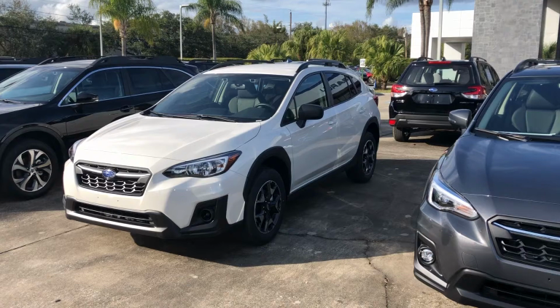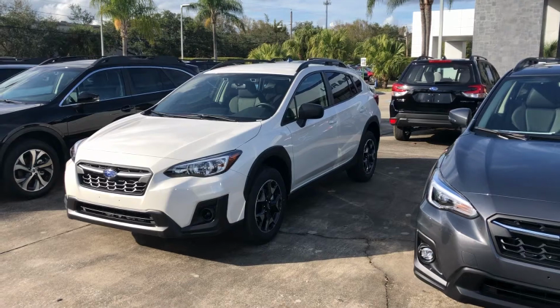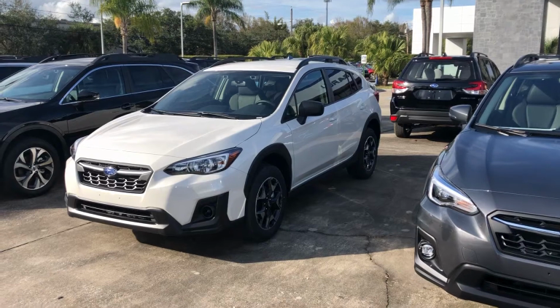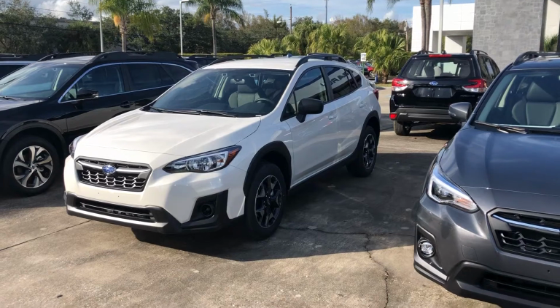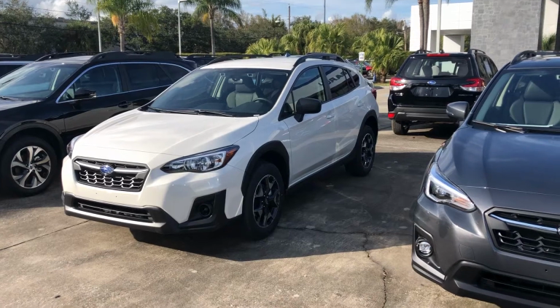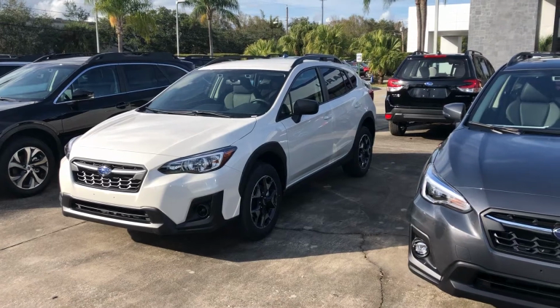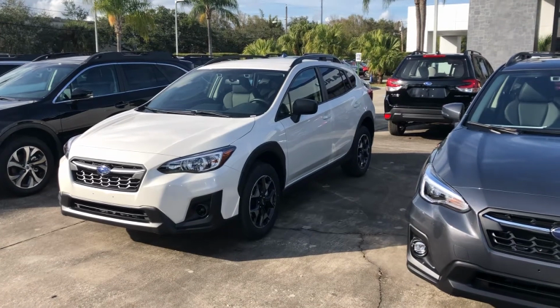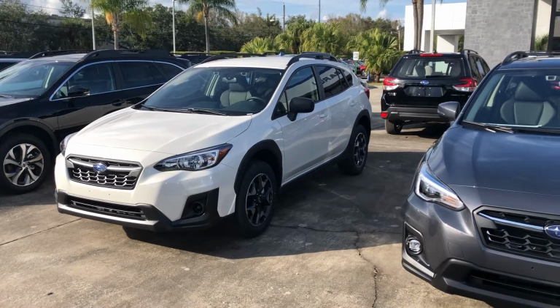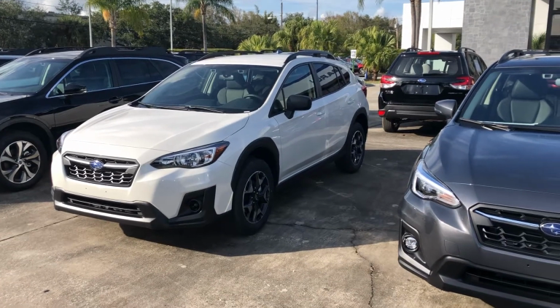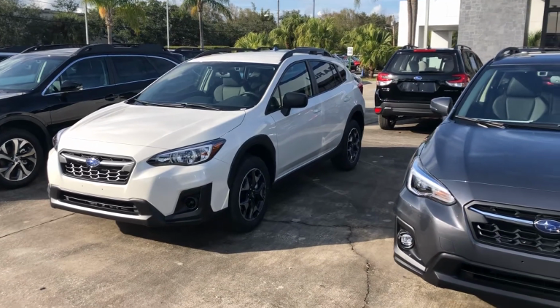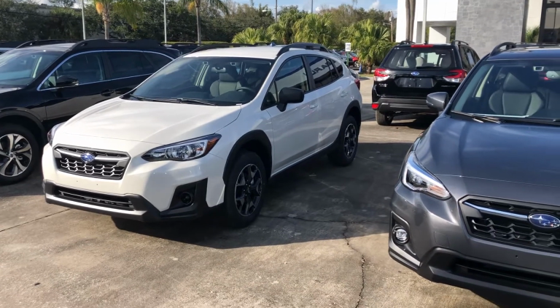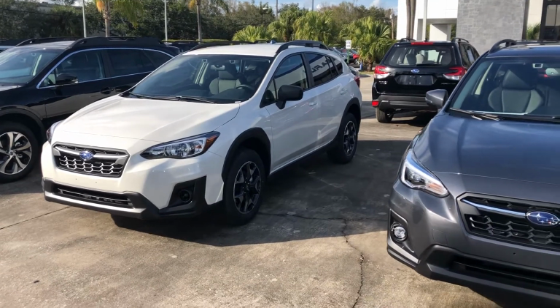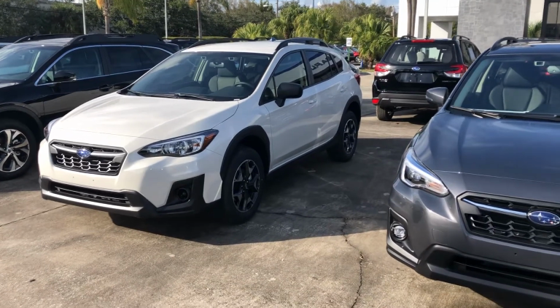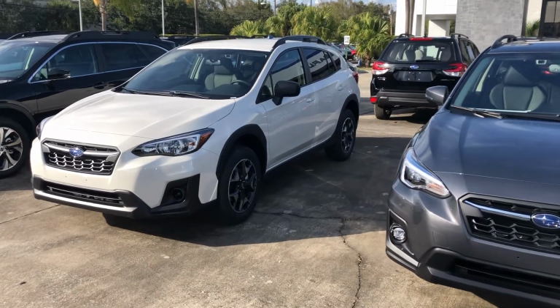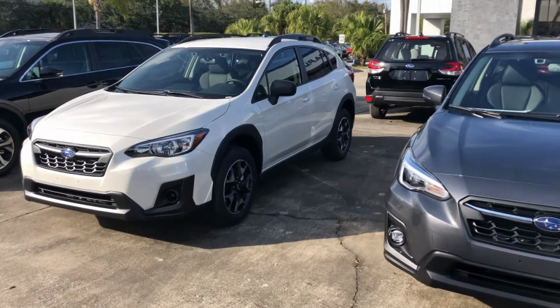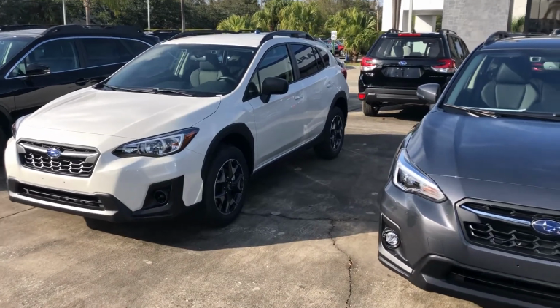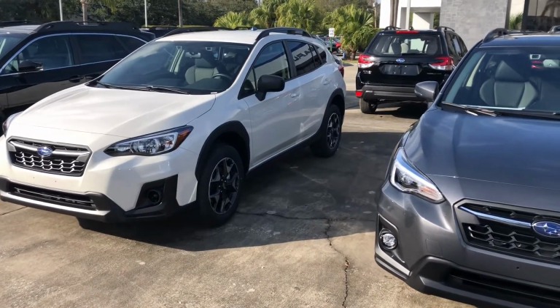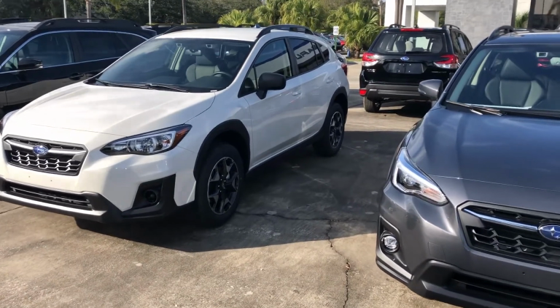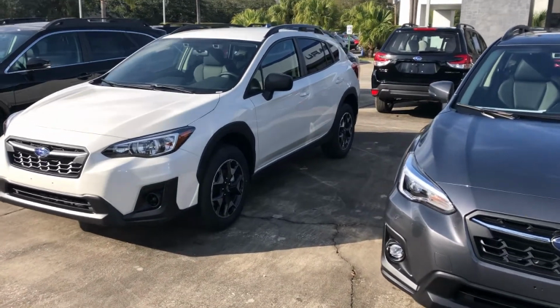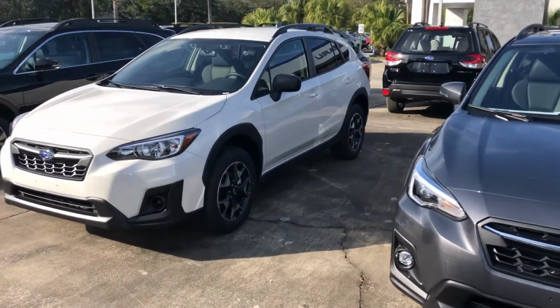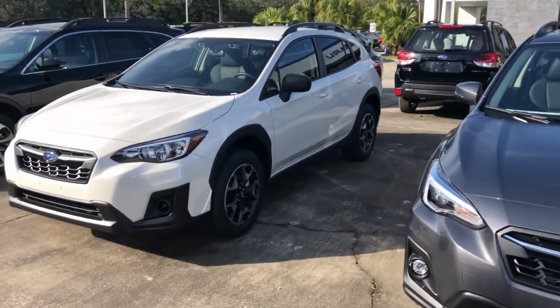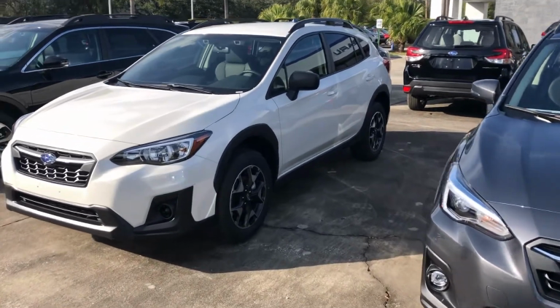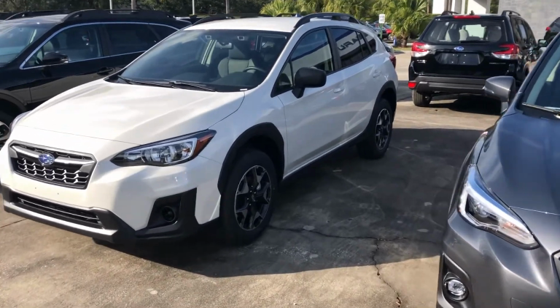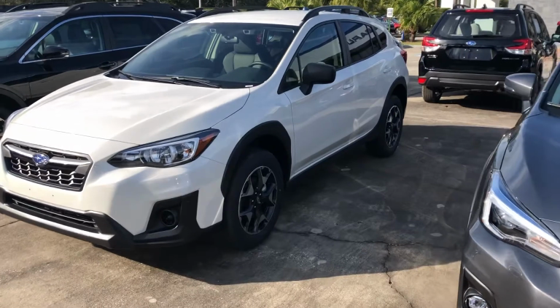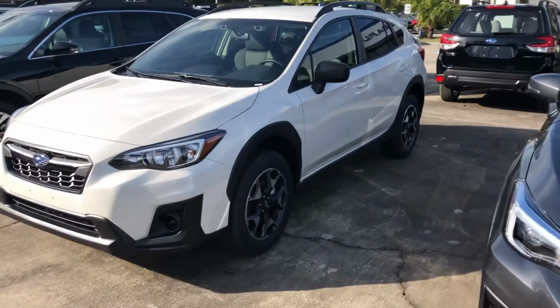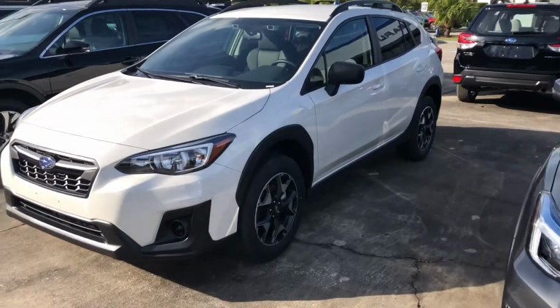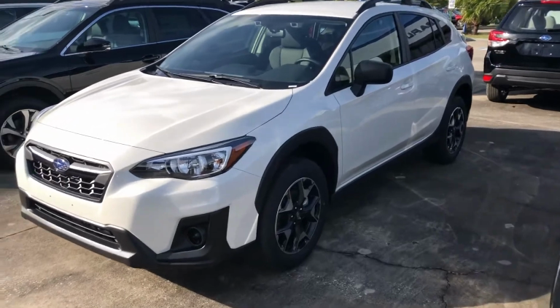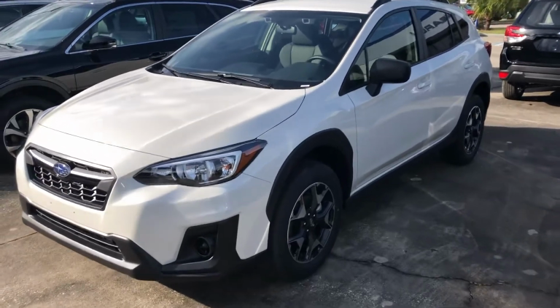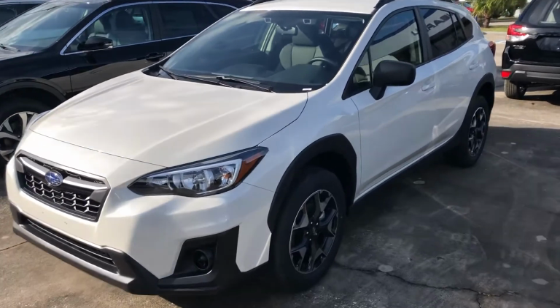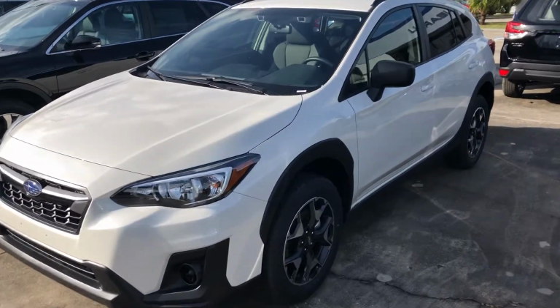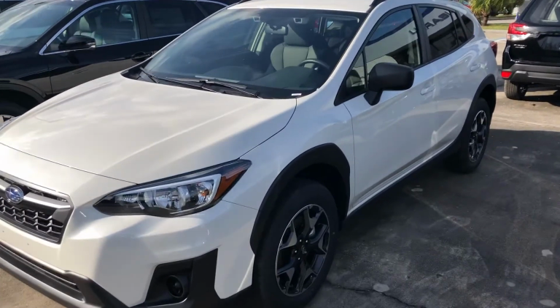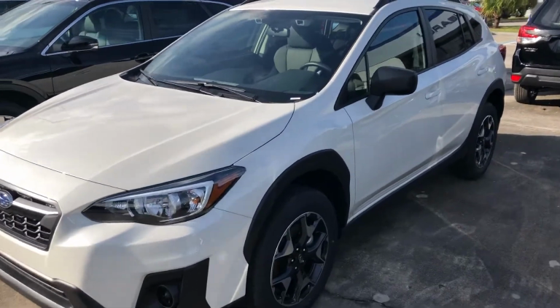Good afternoon, Karen. This is William Hawley down here at Subaru Volvo of Melbourne. I wanted to give you a little video walkaround of one of the Crosstreks, just to give you an idea.